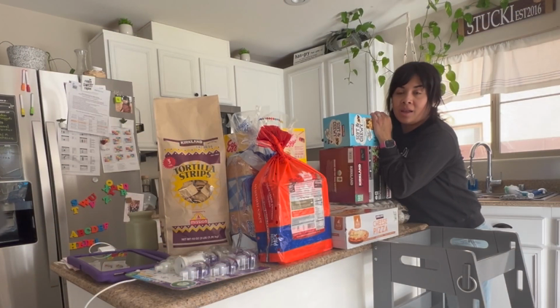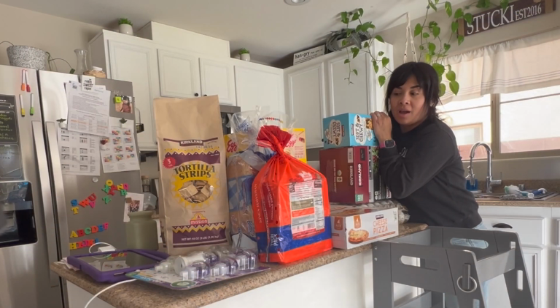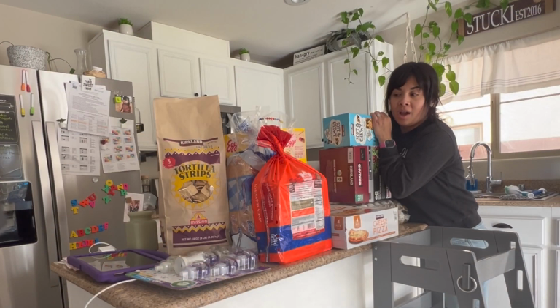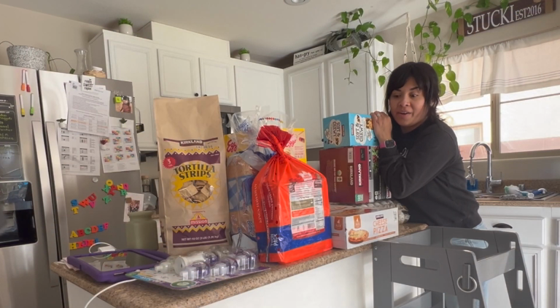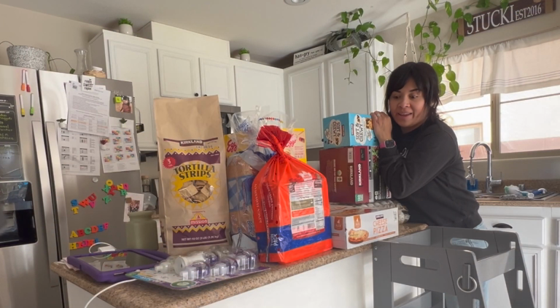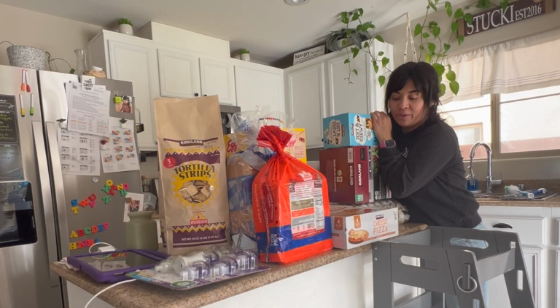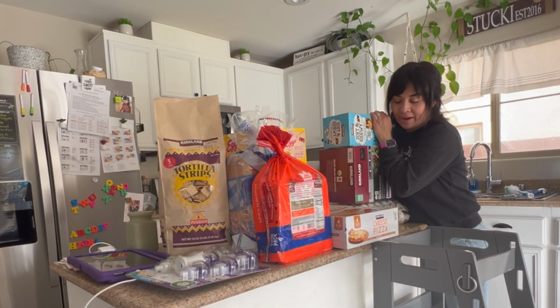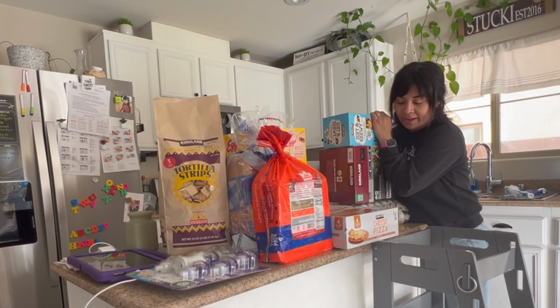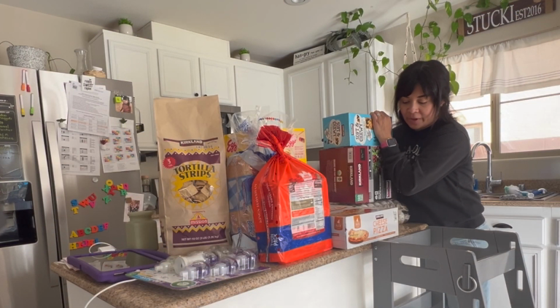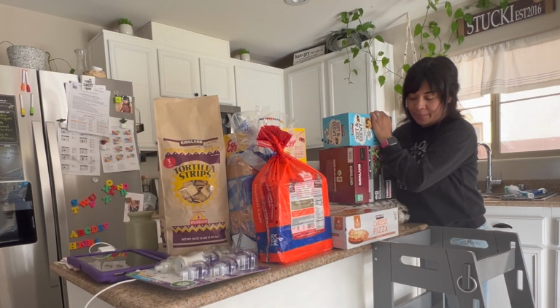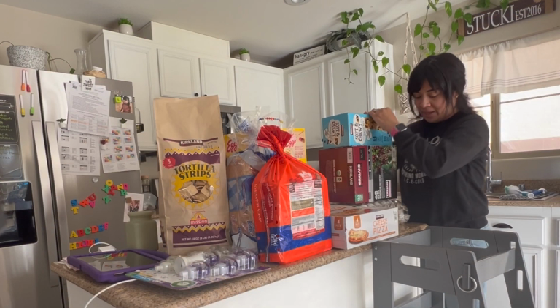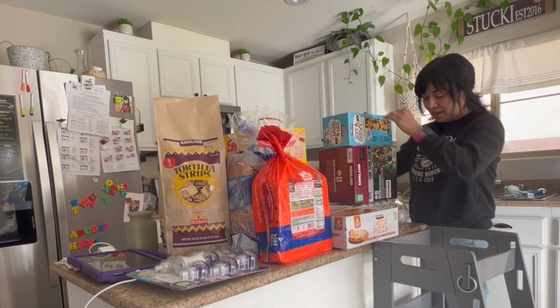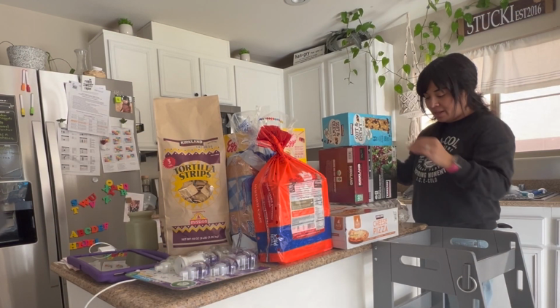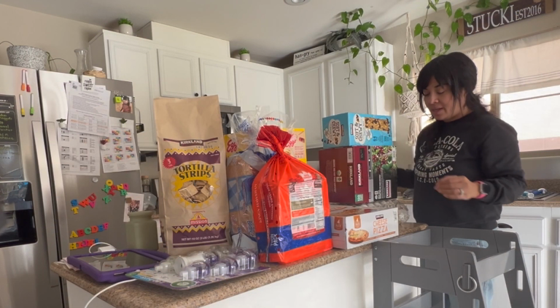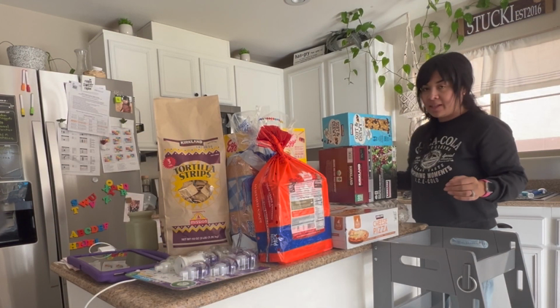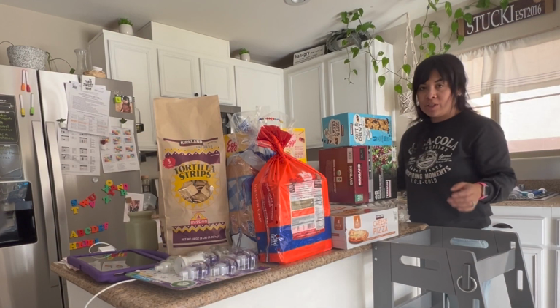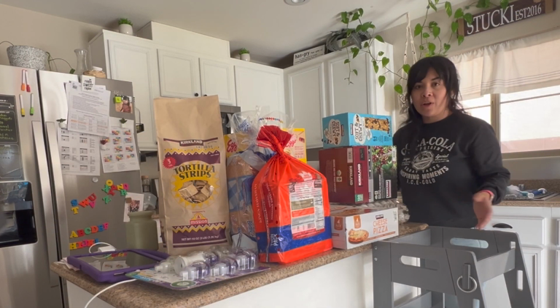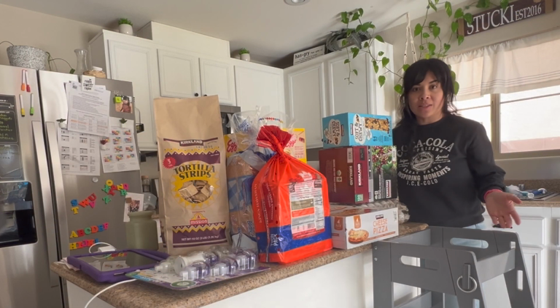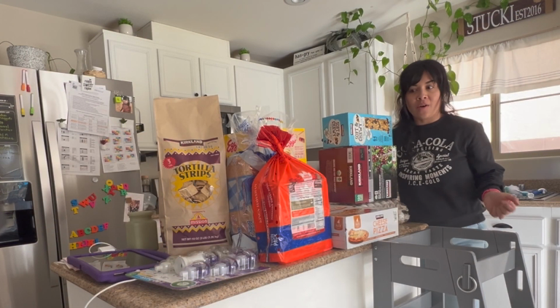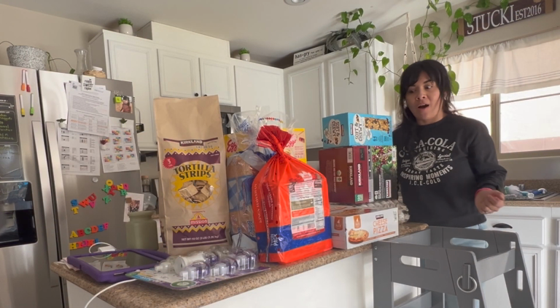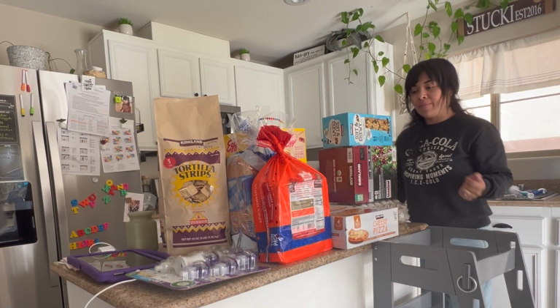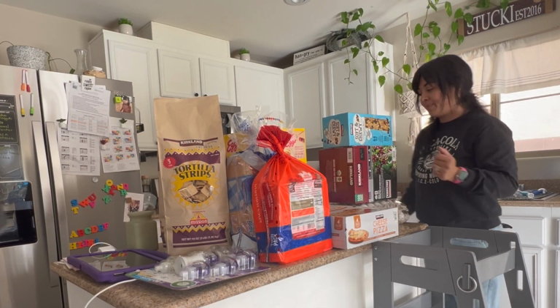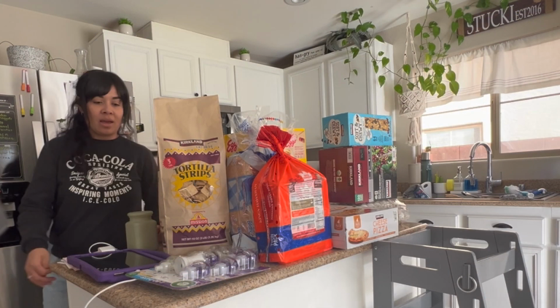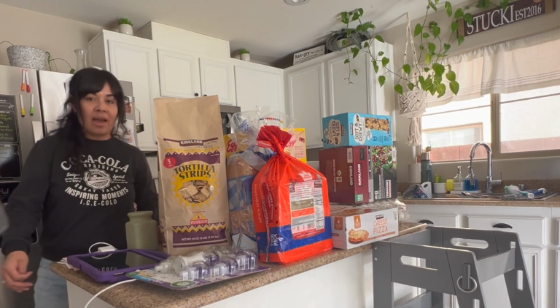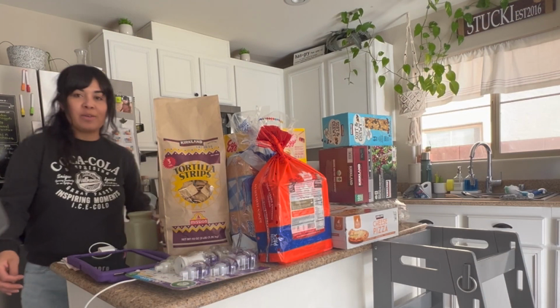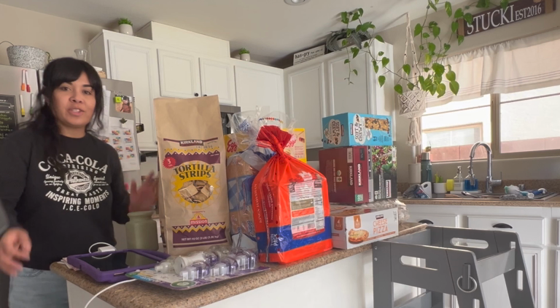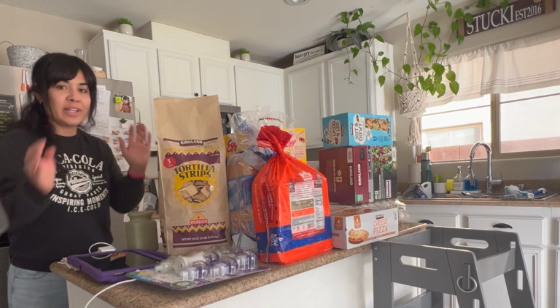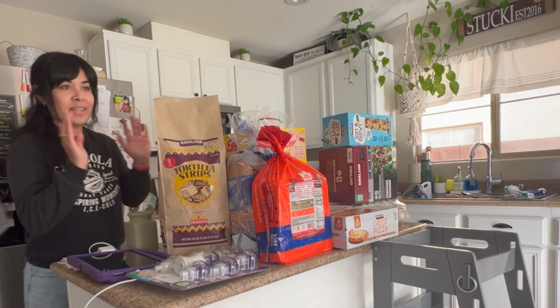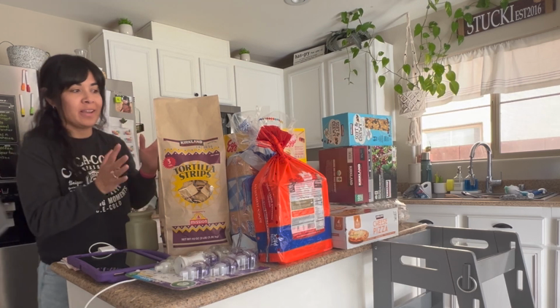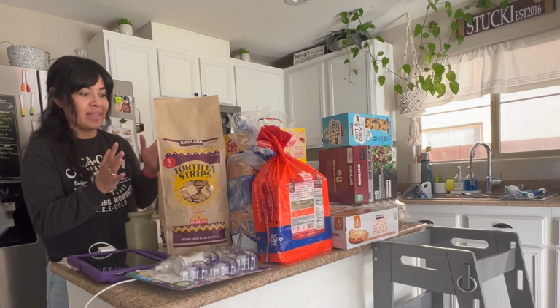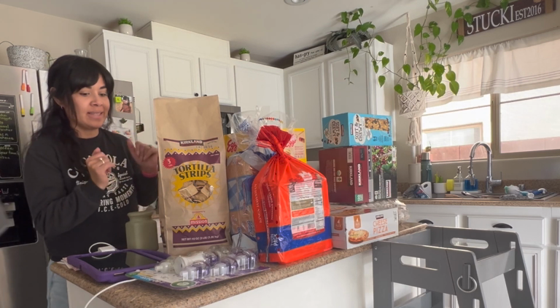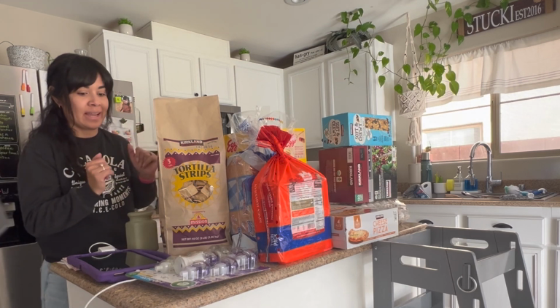Alright, we're finally home. Let's do a Costco haul. I will start on this side.